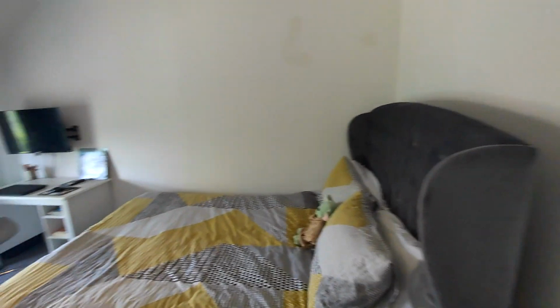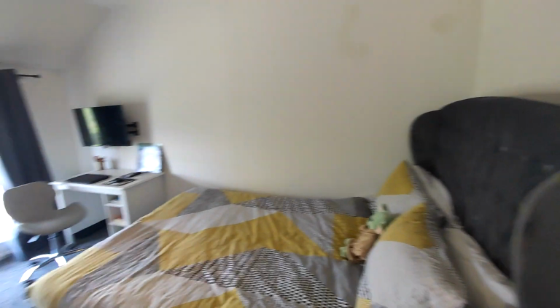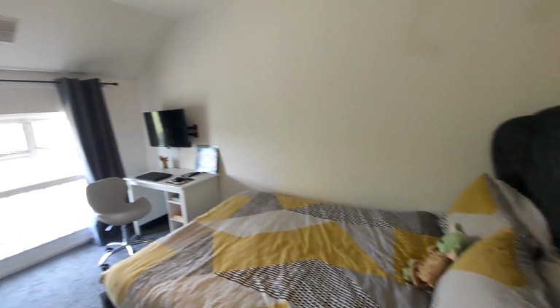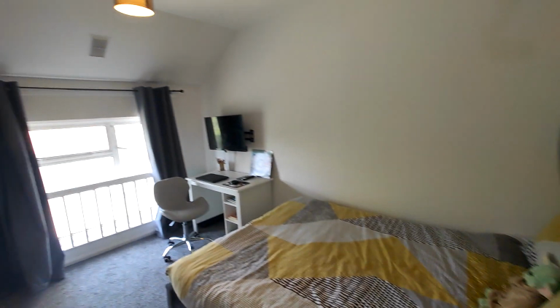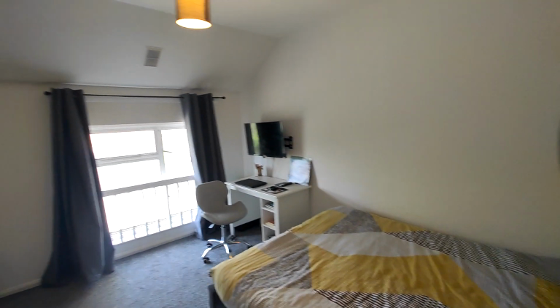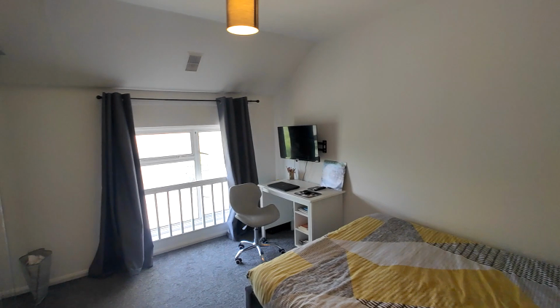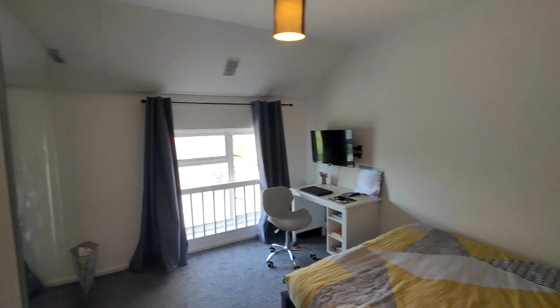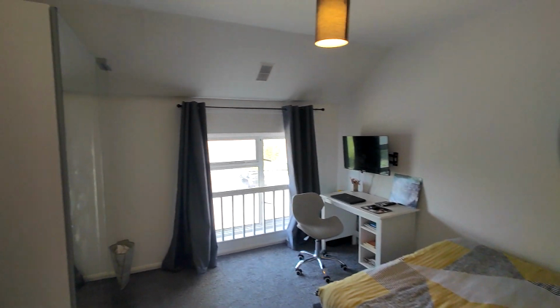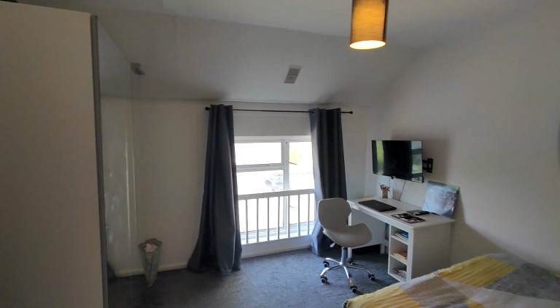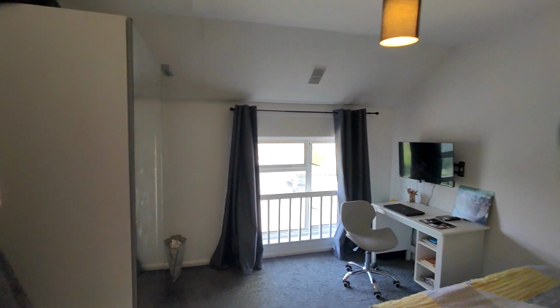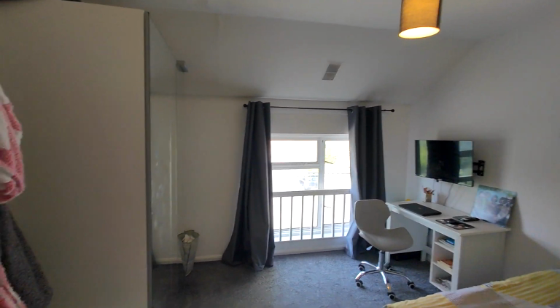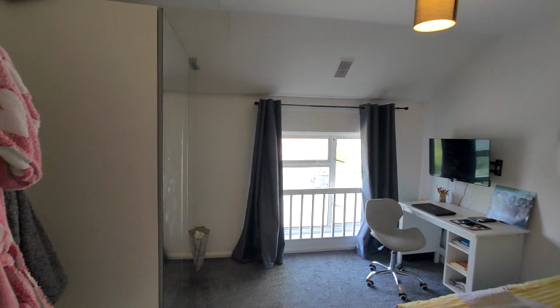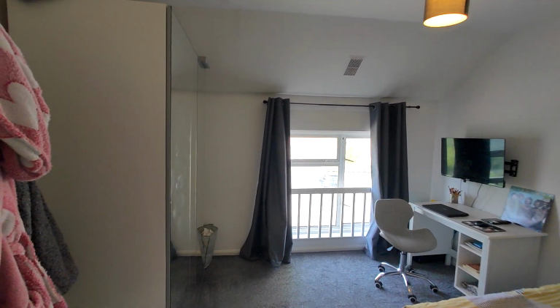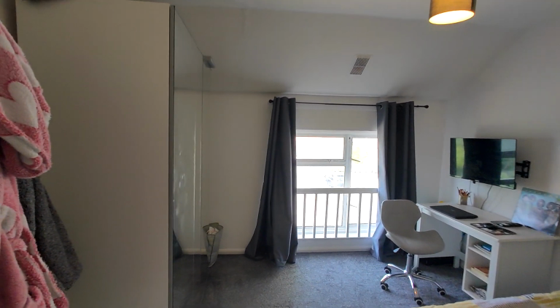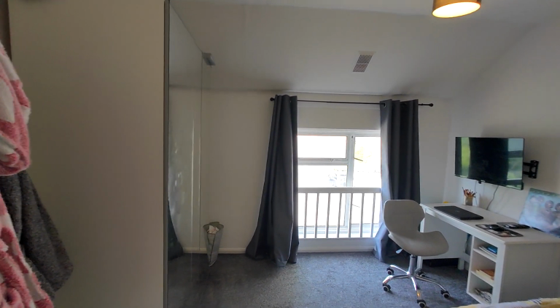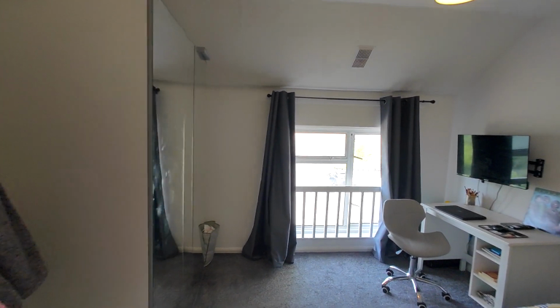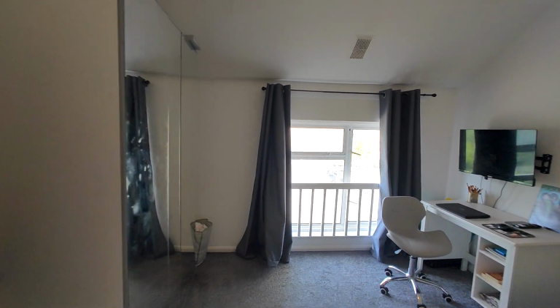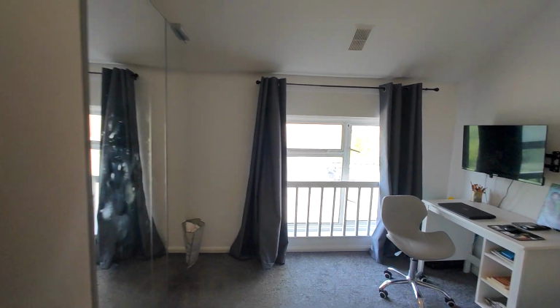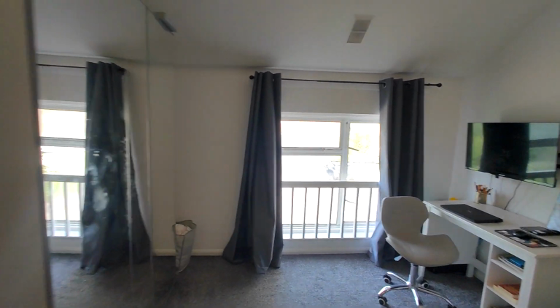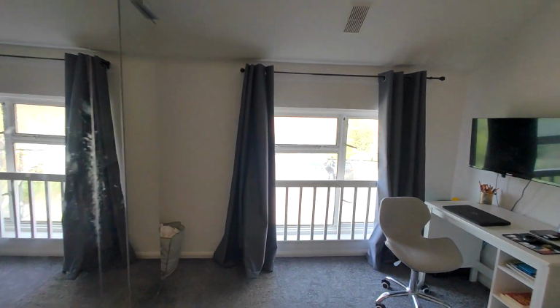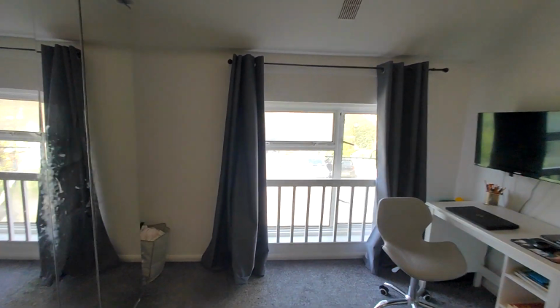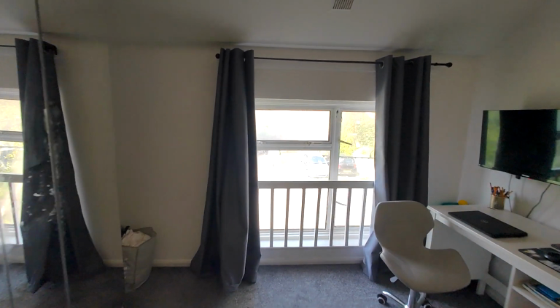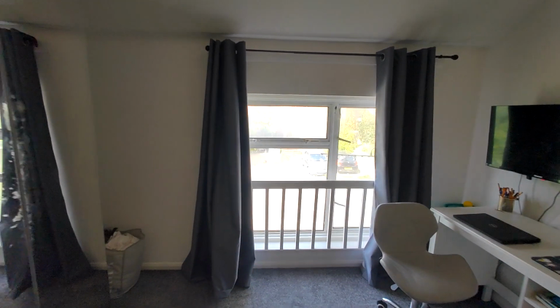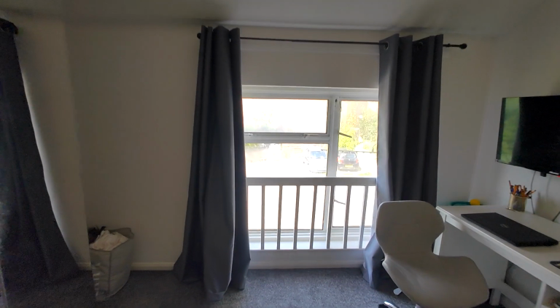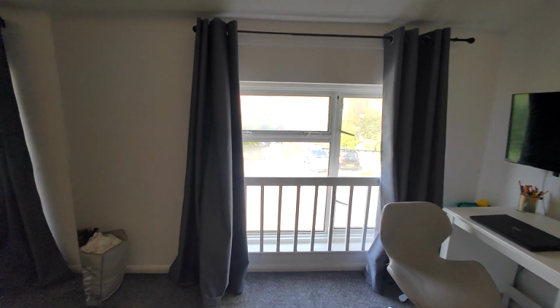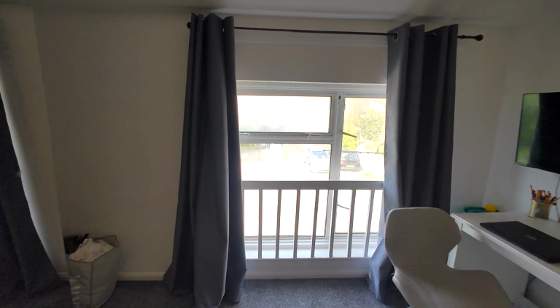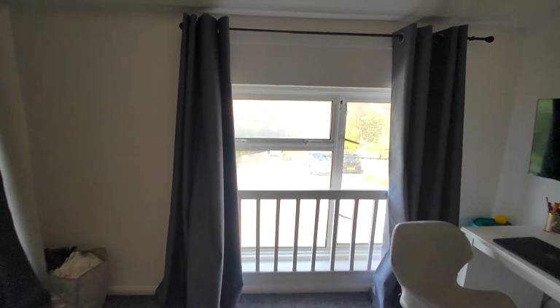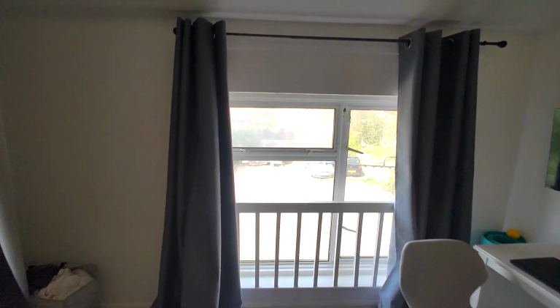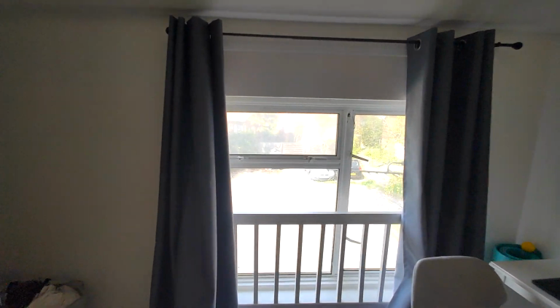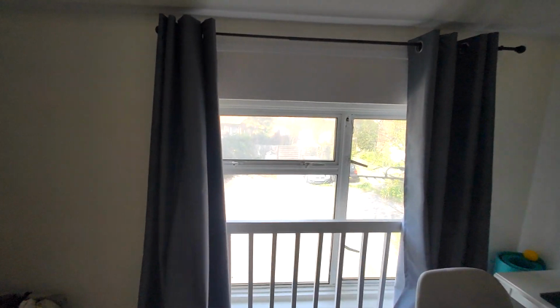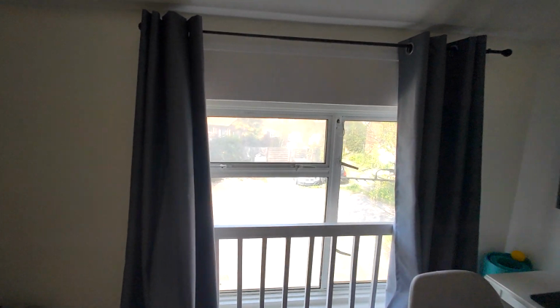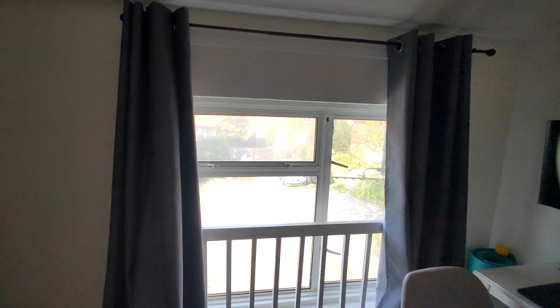It's a pretty good size double bedroom with a double glazed window to the front.